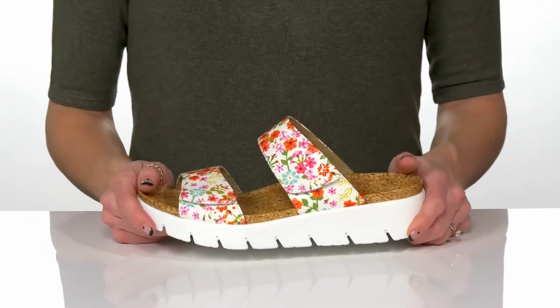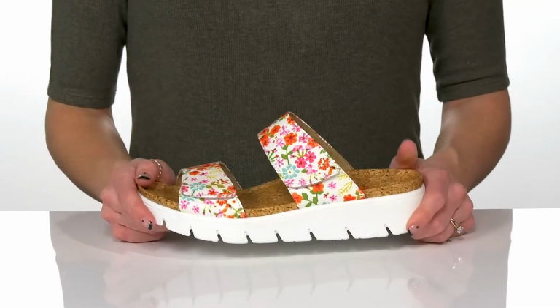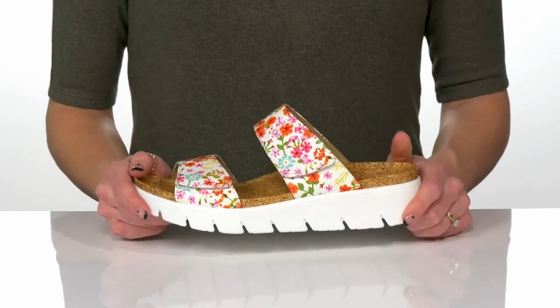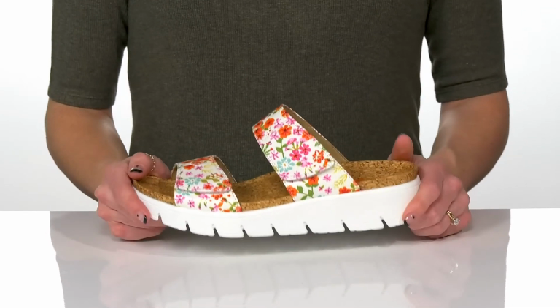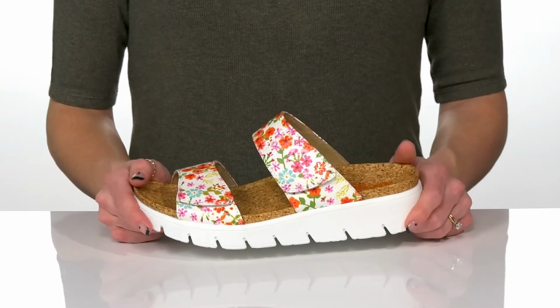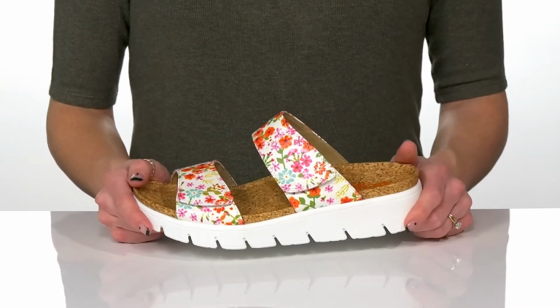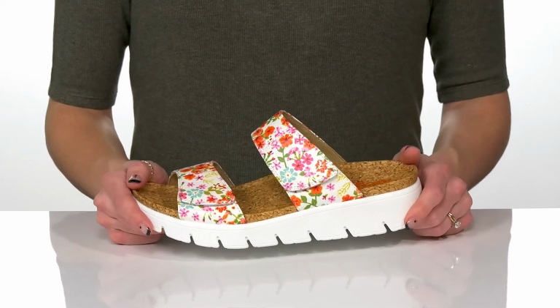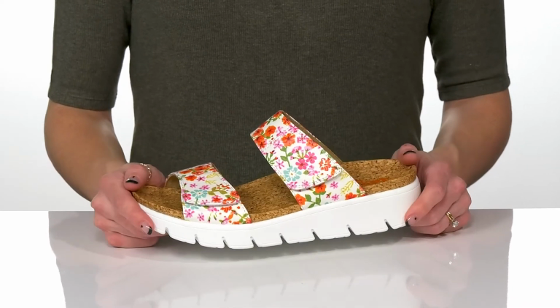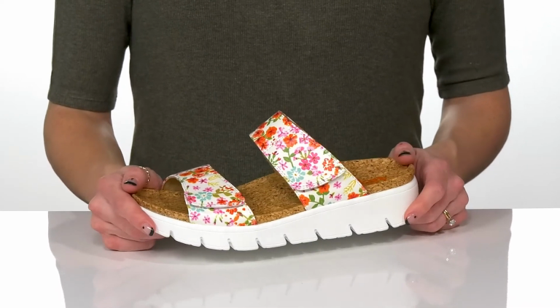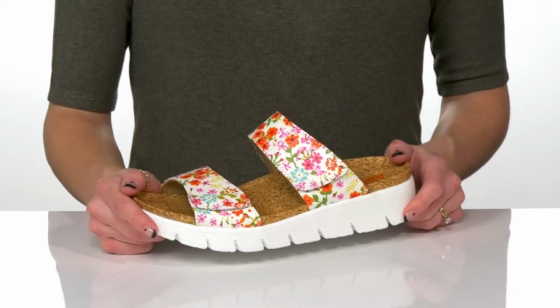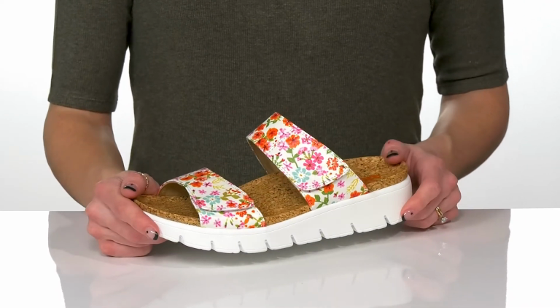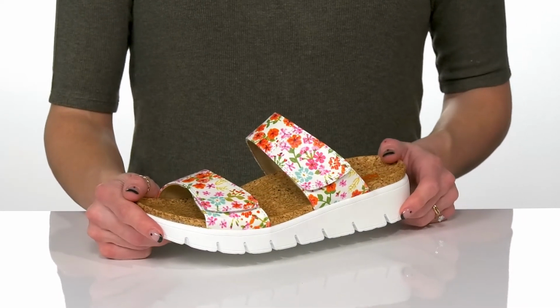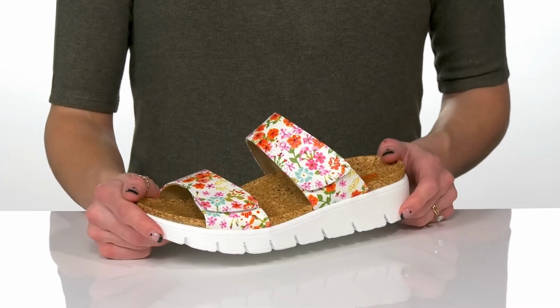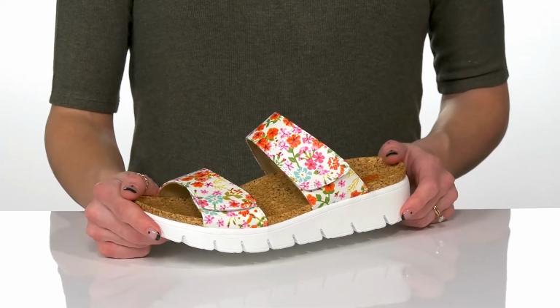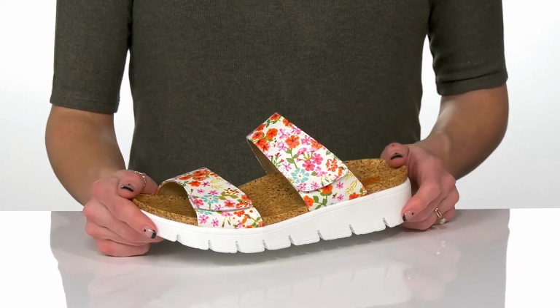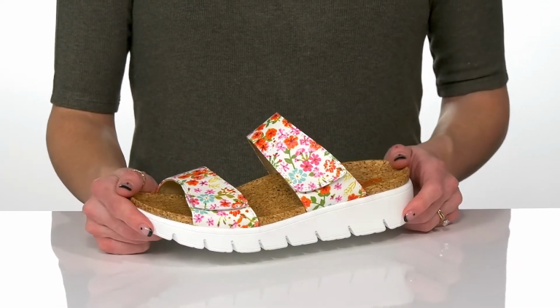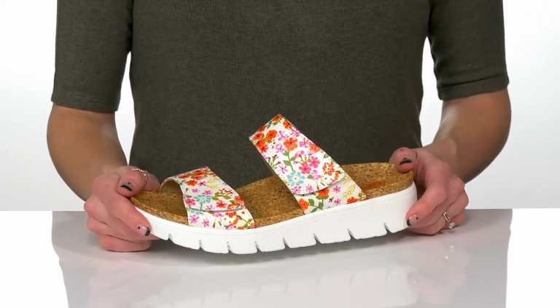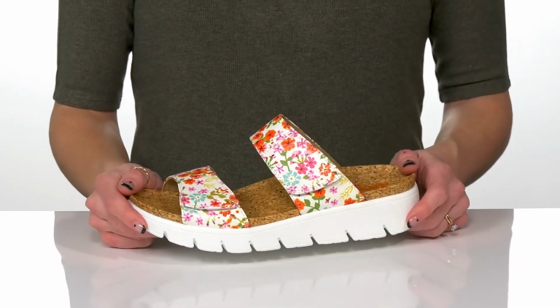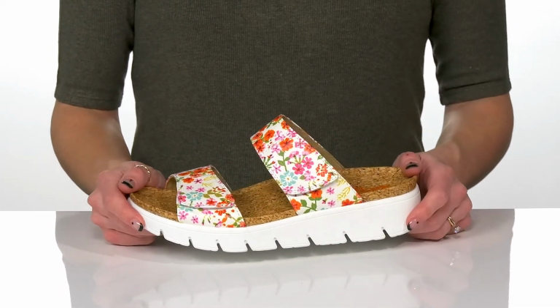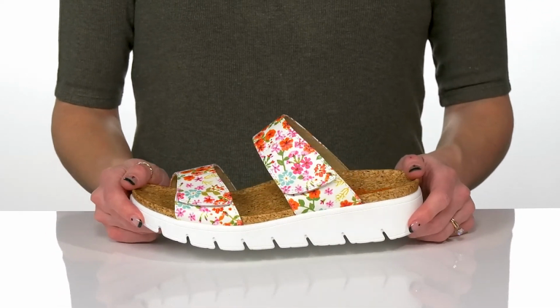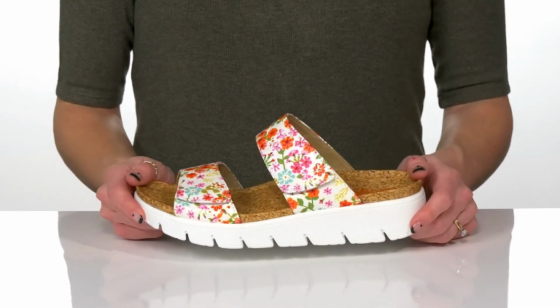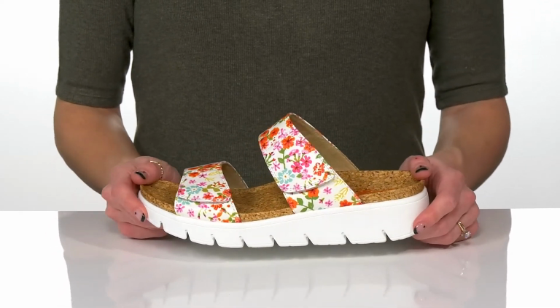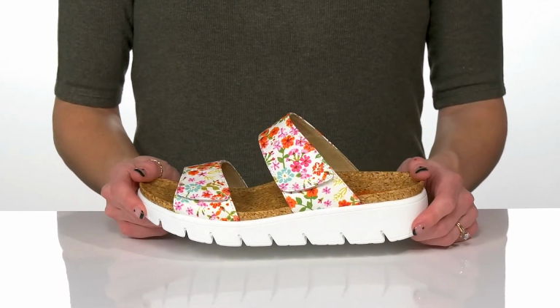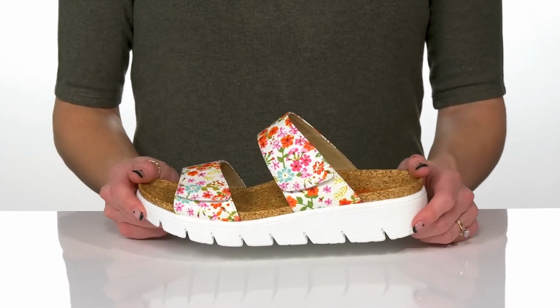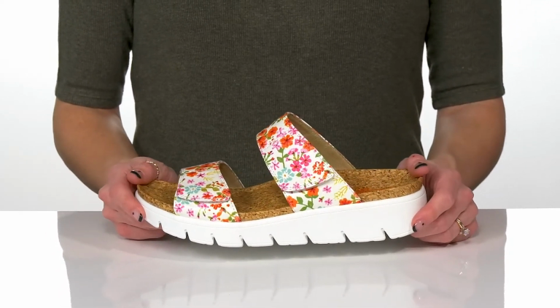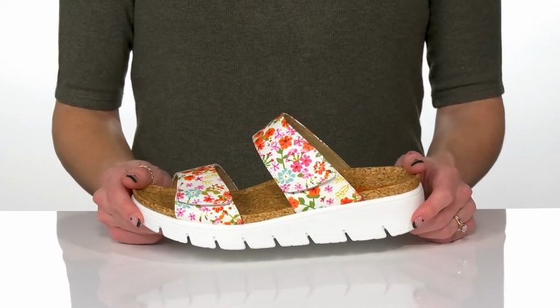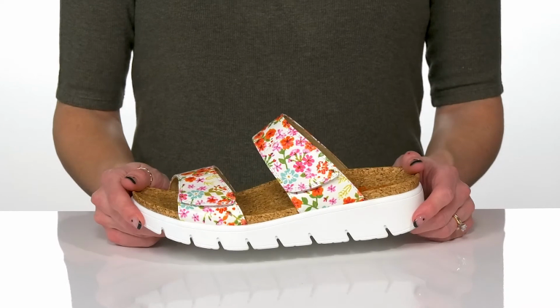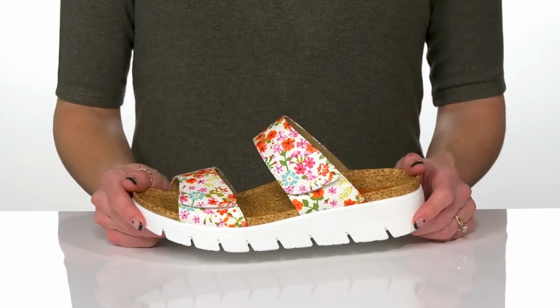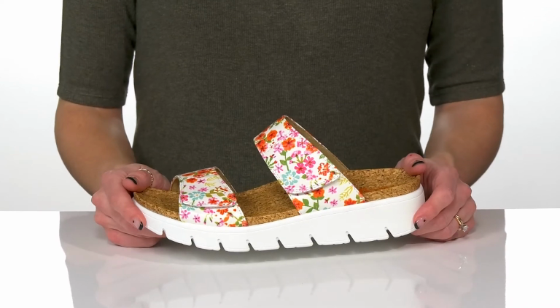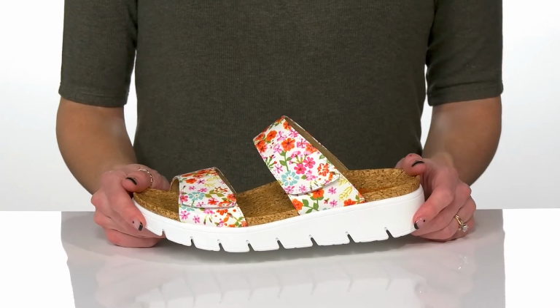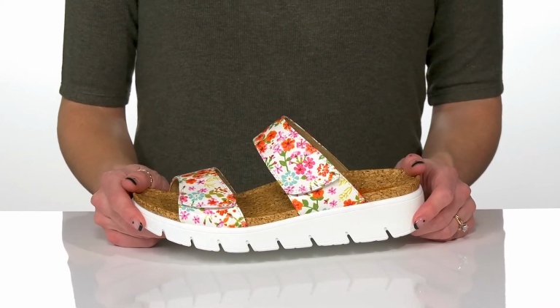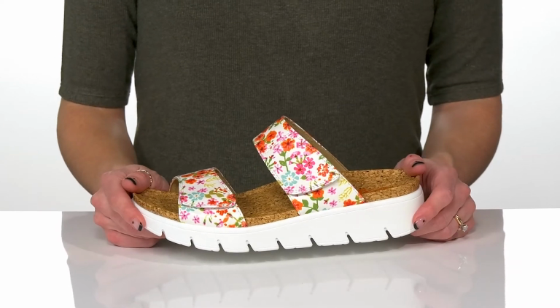These will be great styled with denim jeans and a cute floral top for a really fun look.